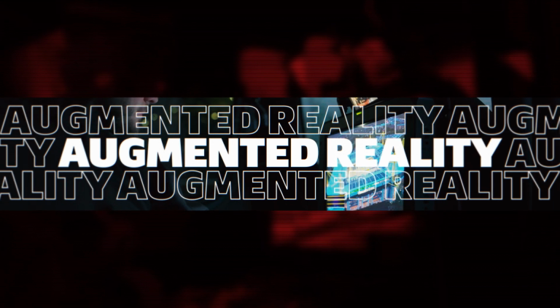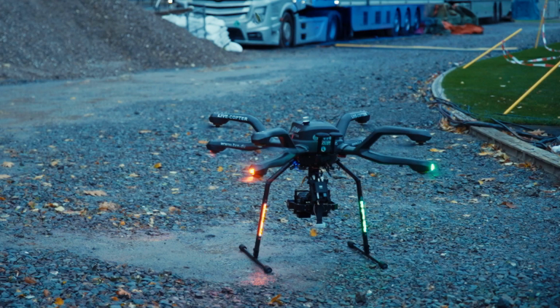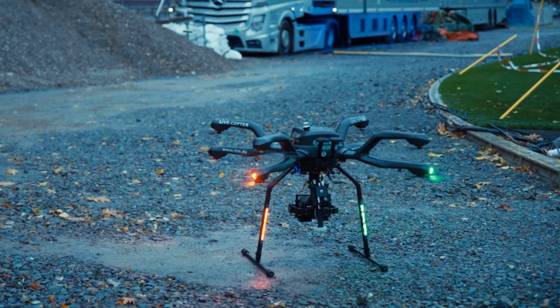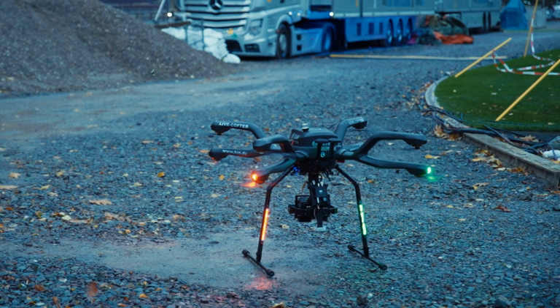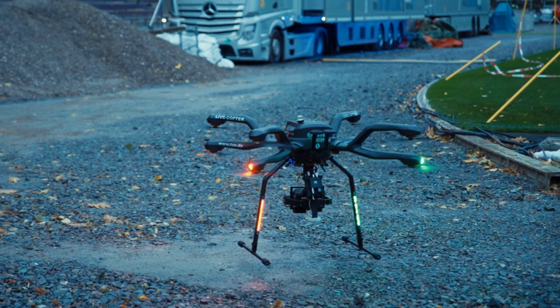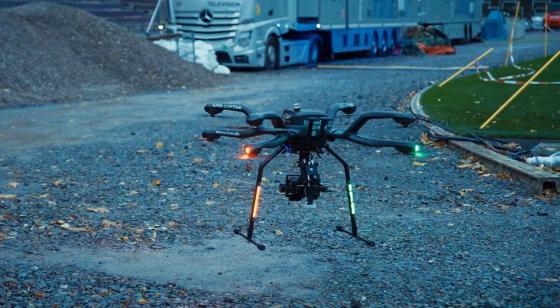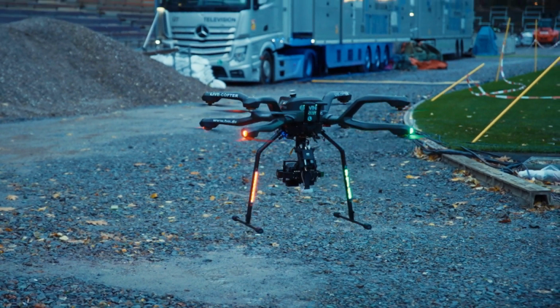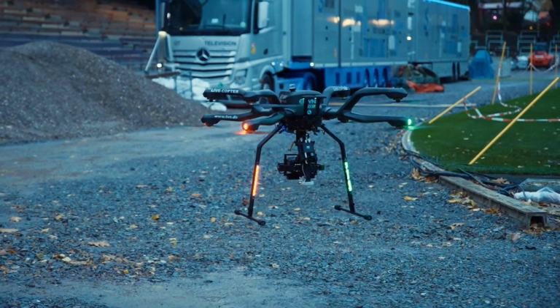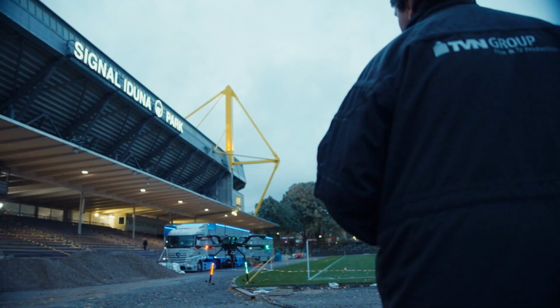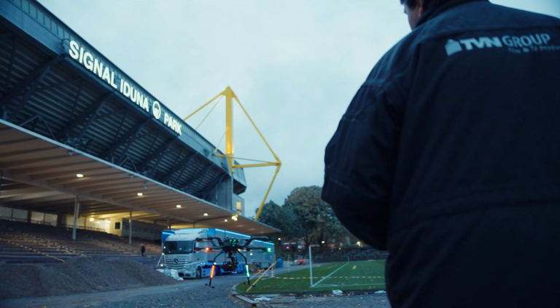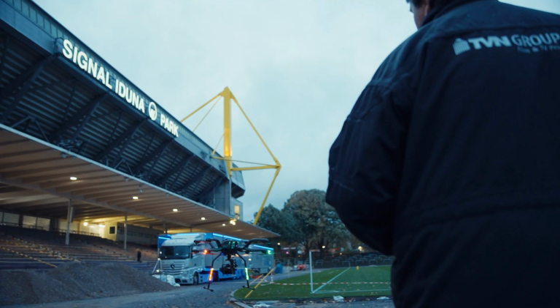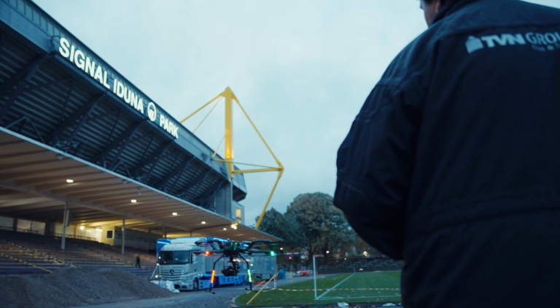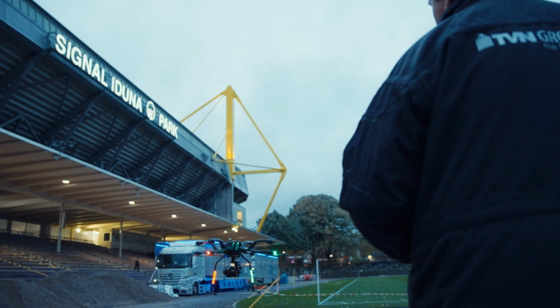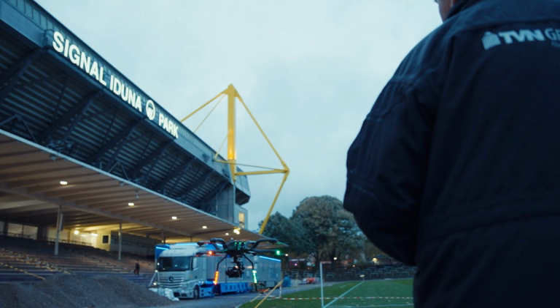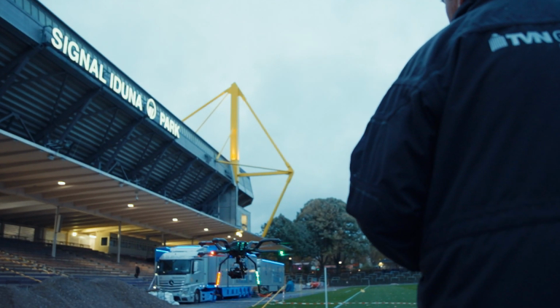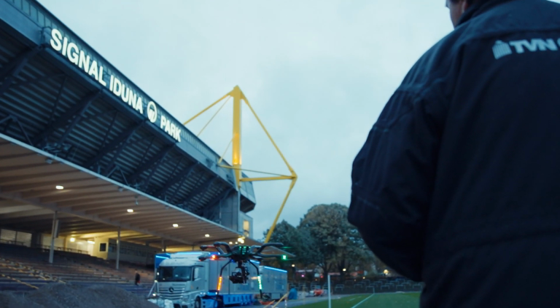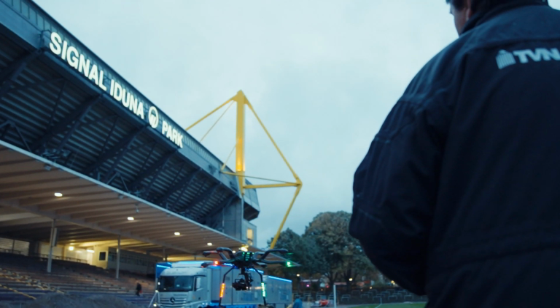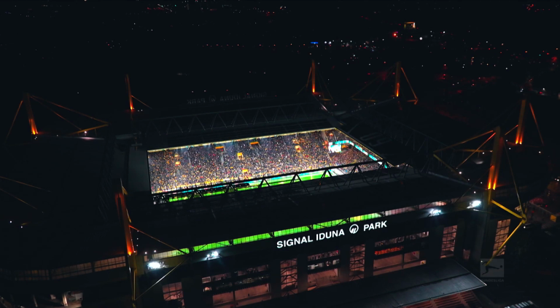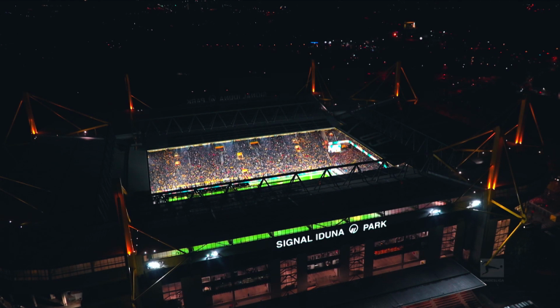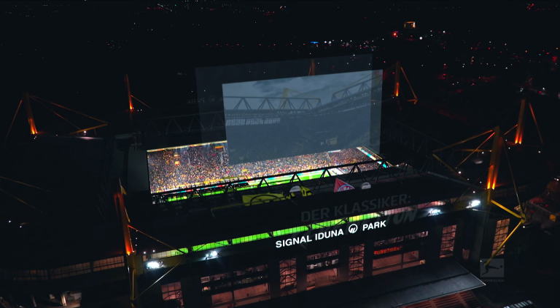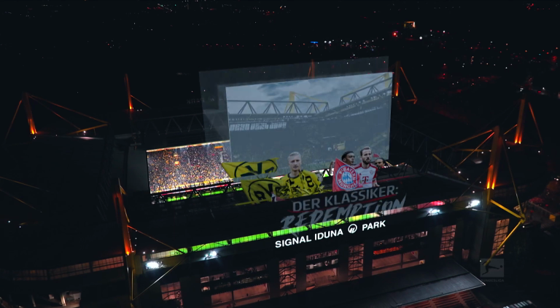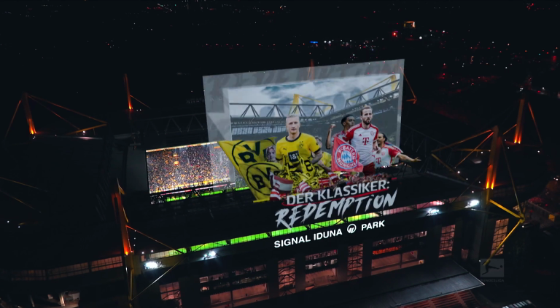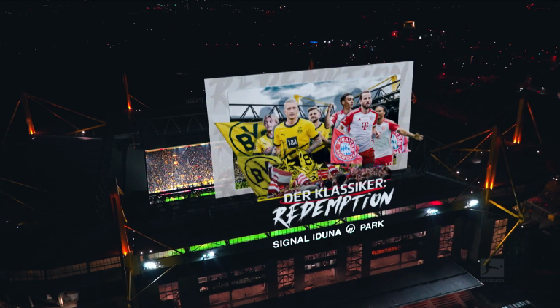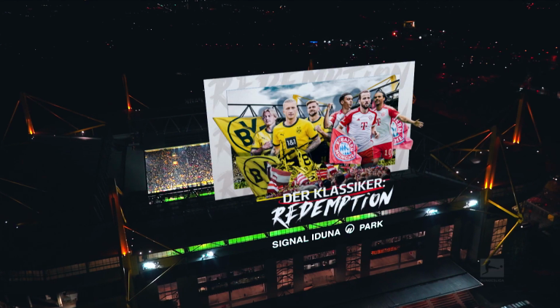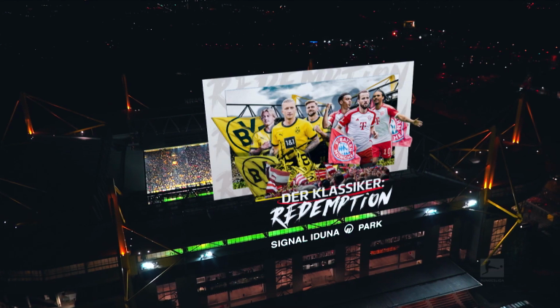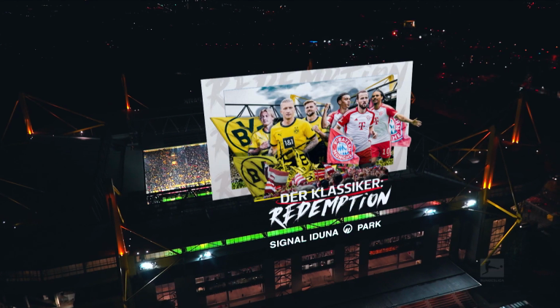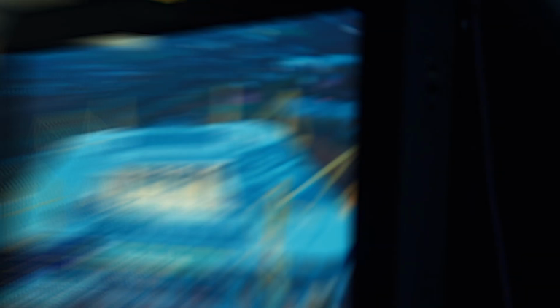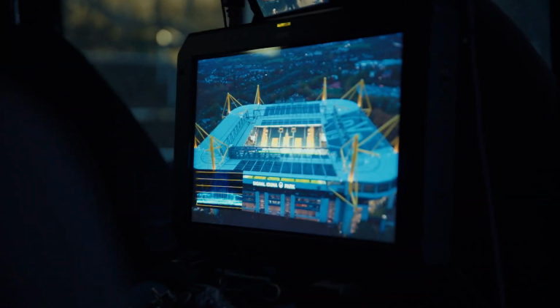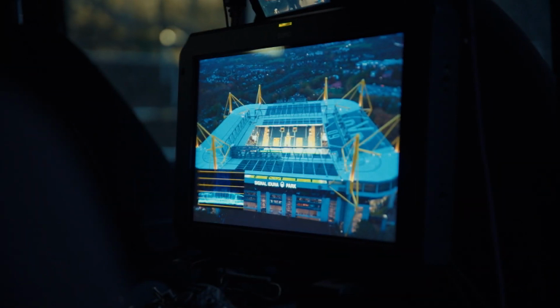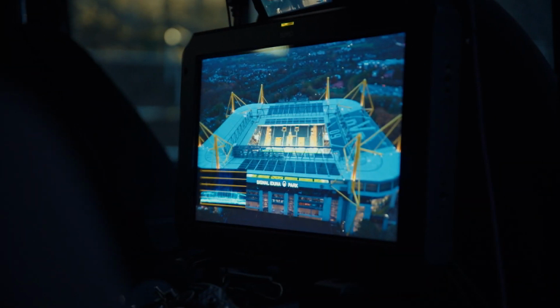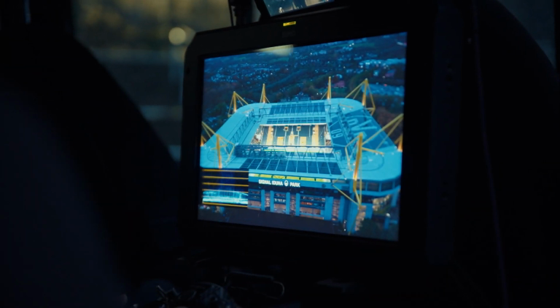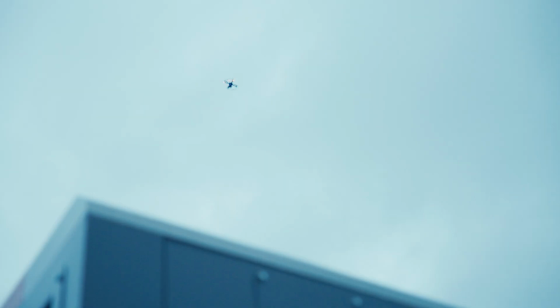Augmented reality. When the camera shot, Signal Iduna Park and animated graphics all blend into one — live.